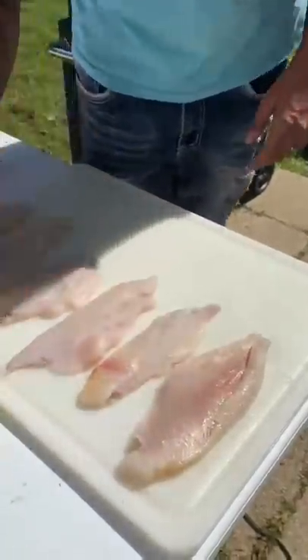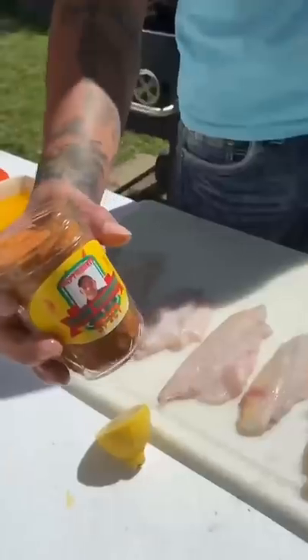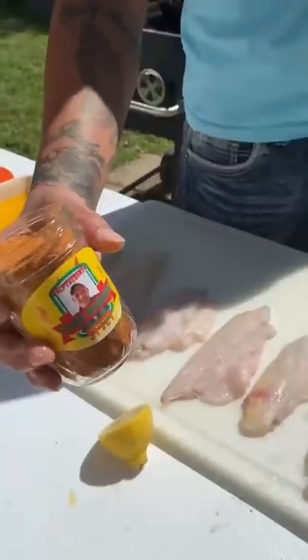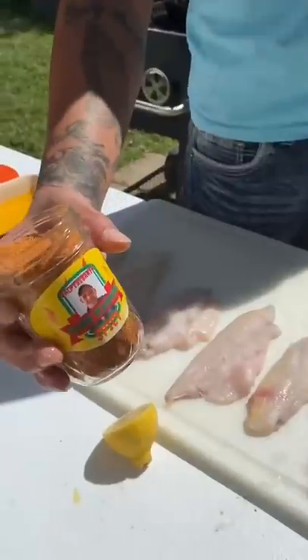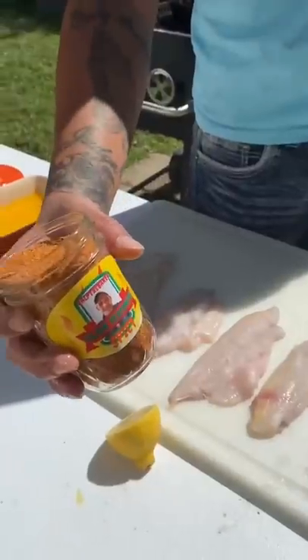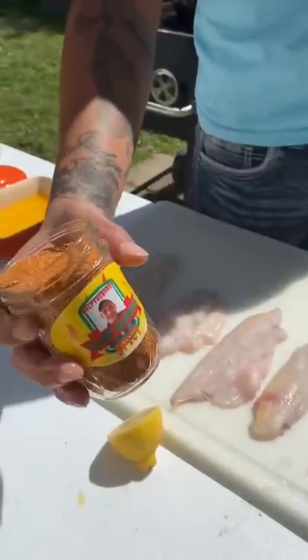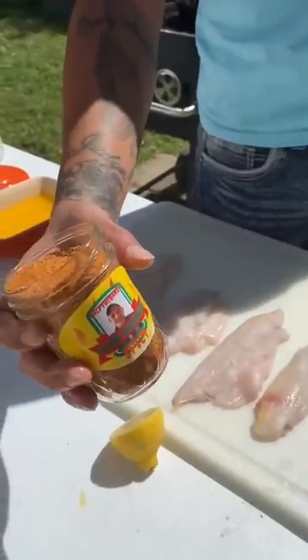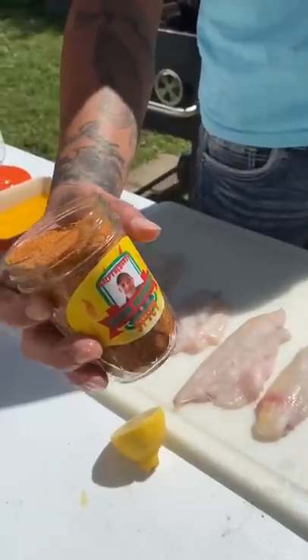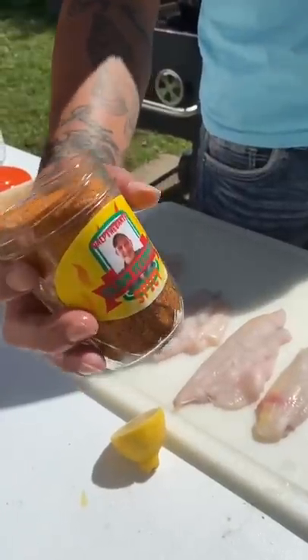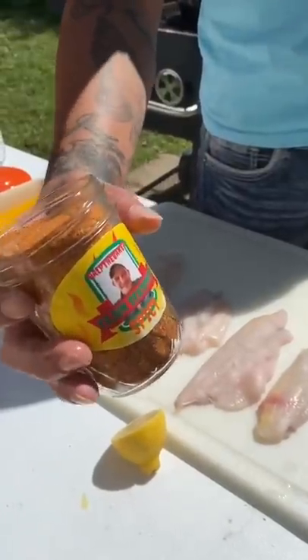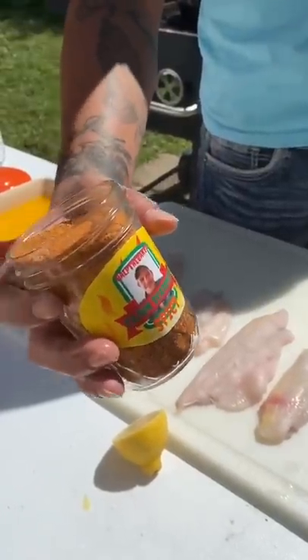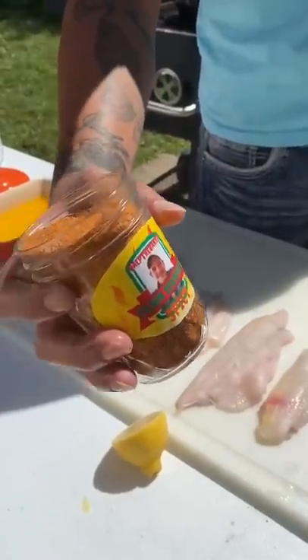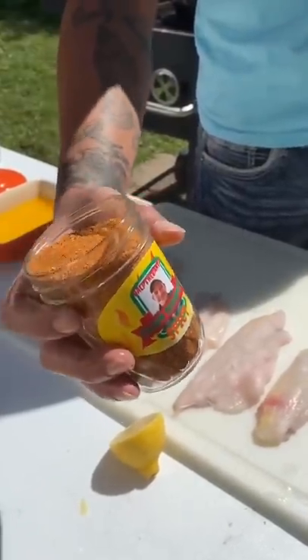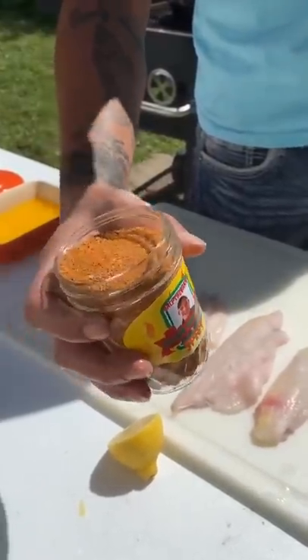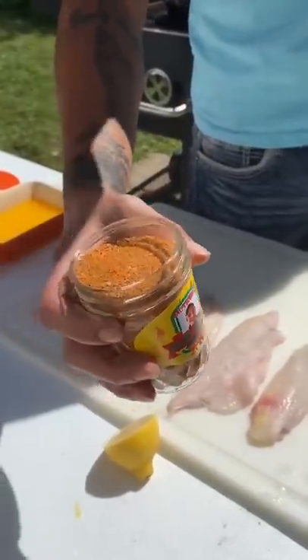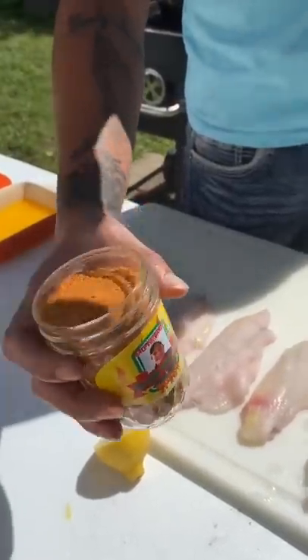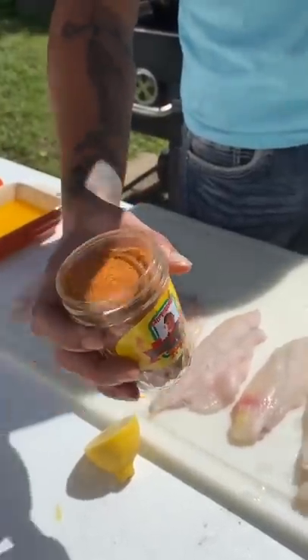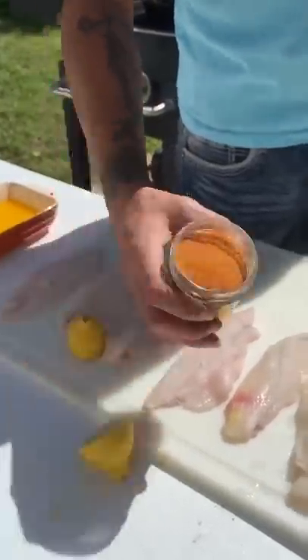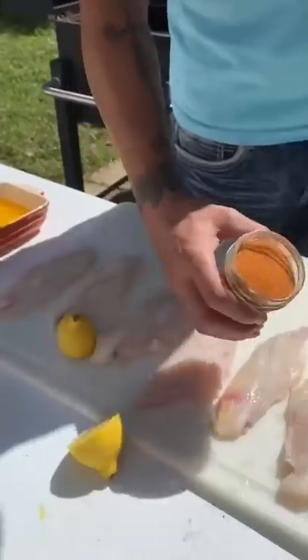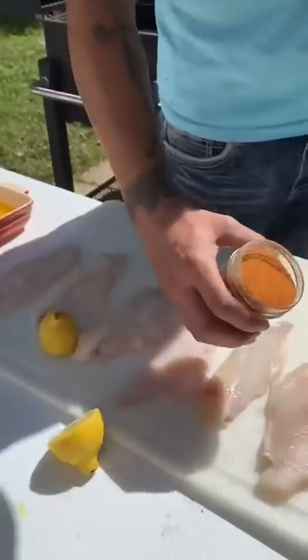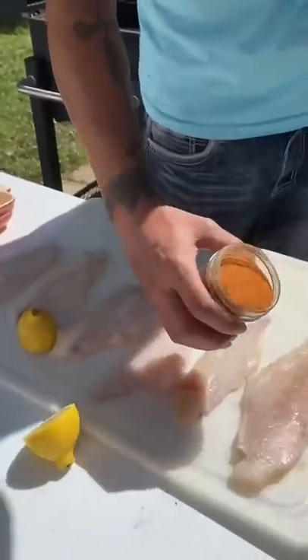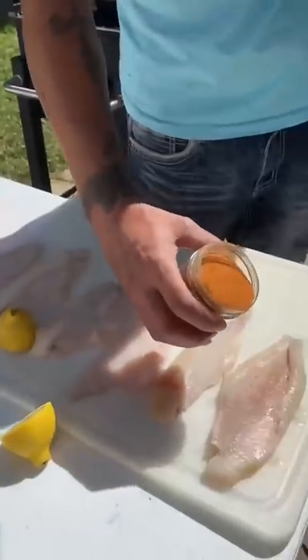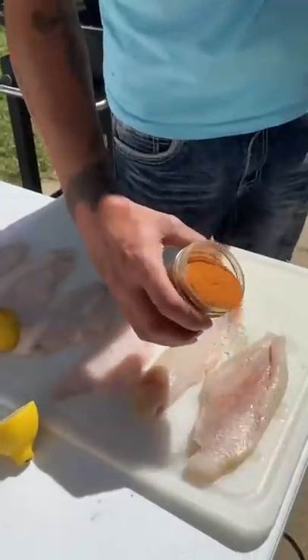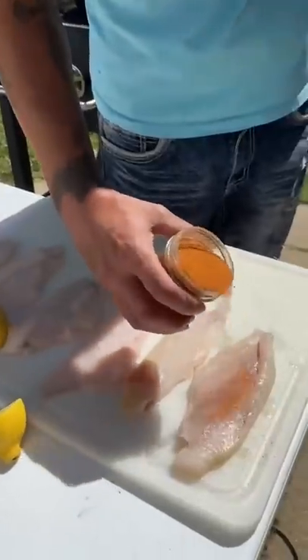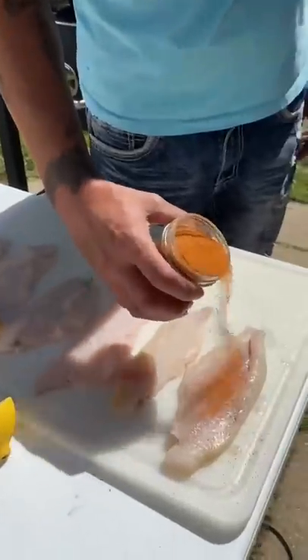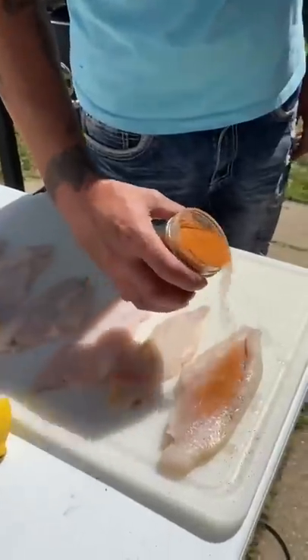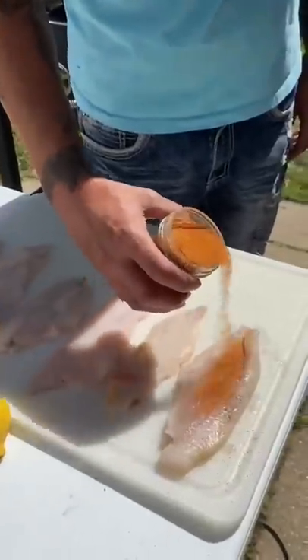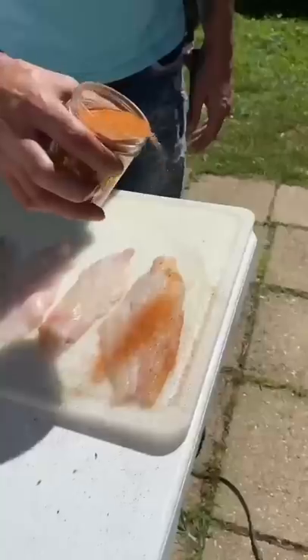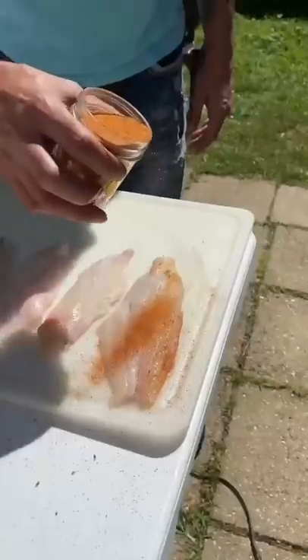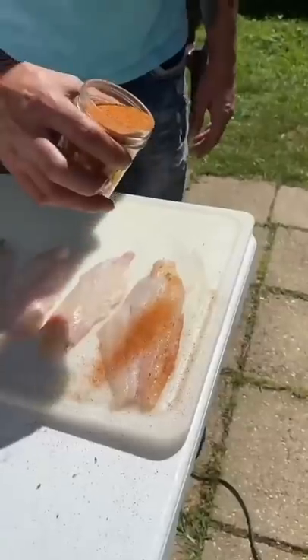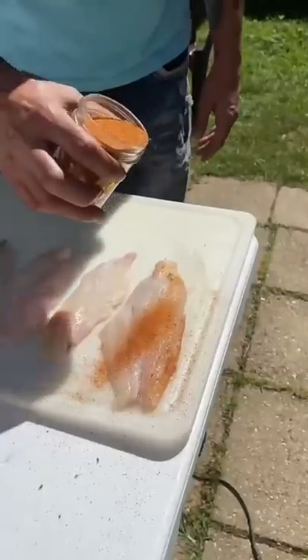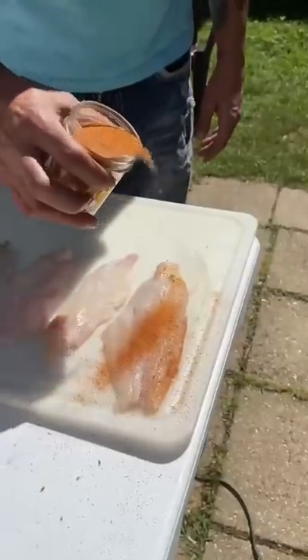I use my Cajun seasoning. If you have it, use it; if not, use yours. On both sides.